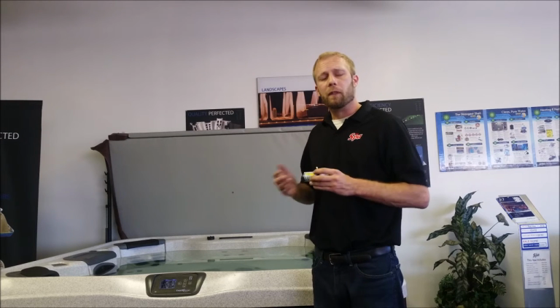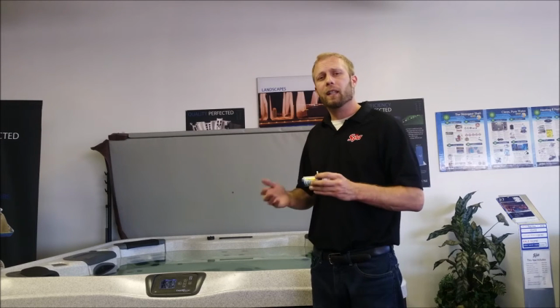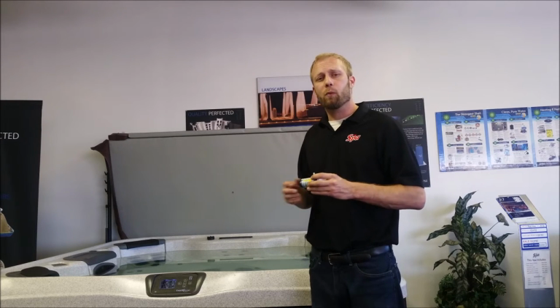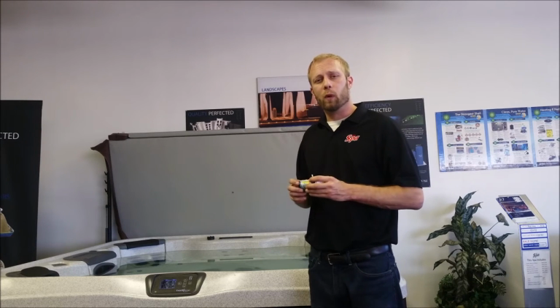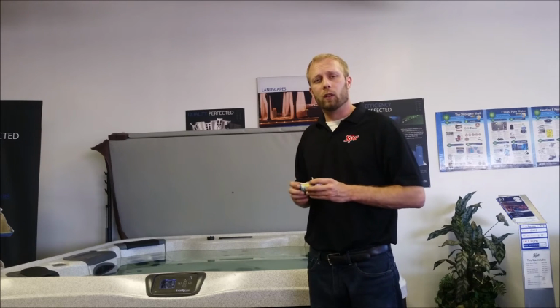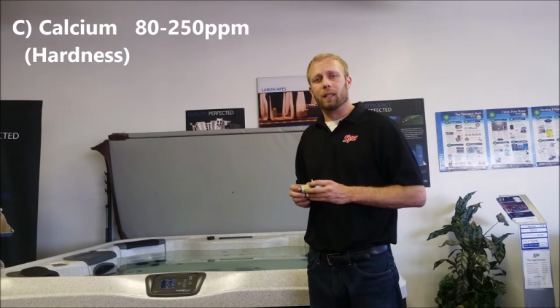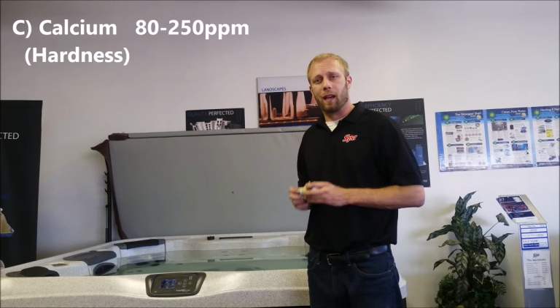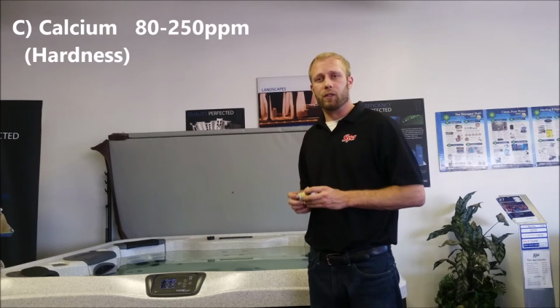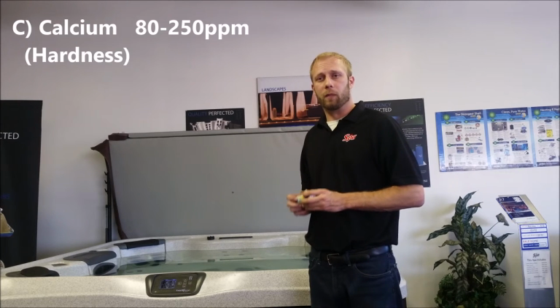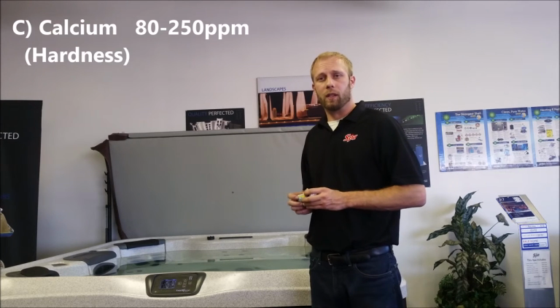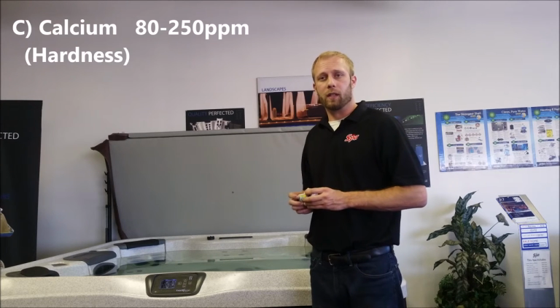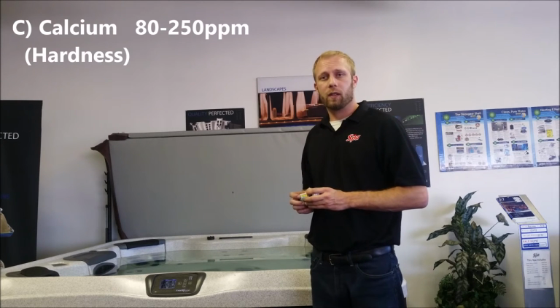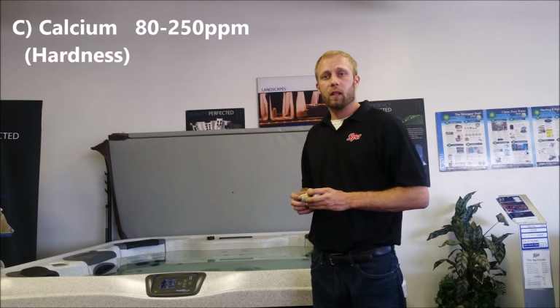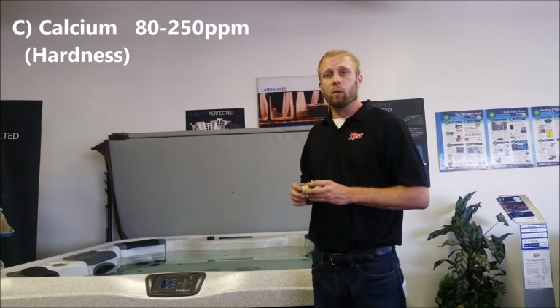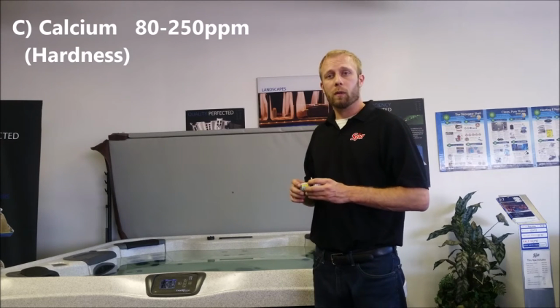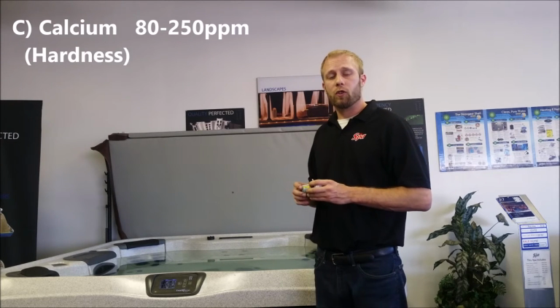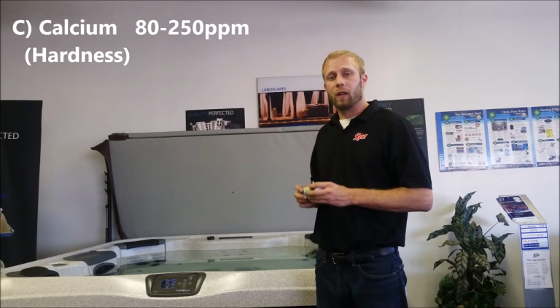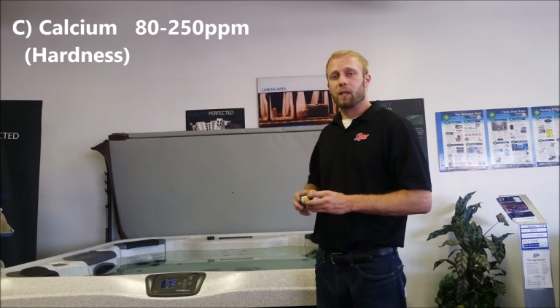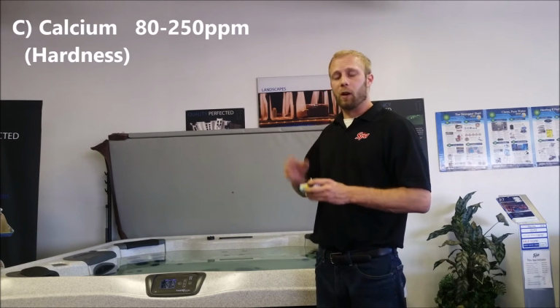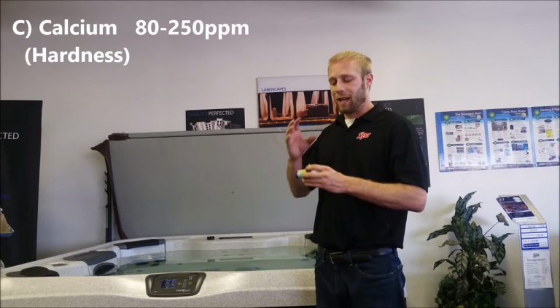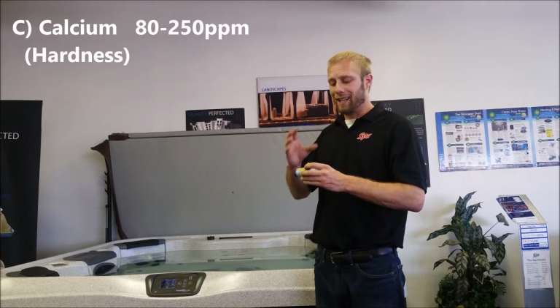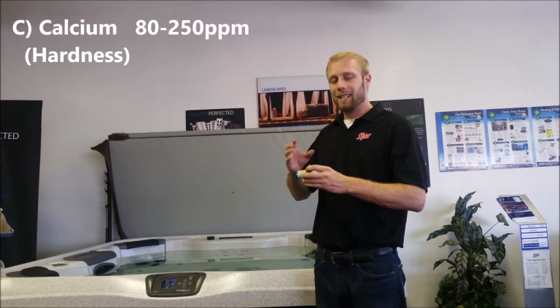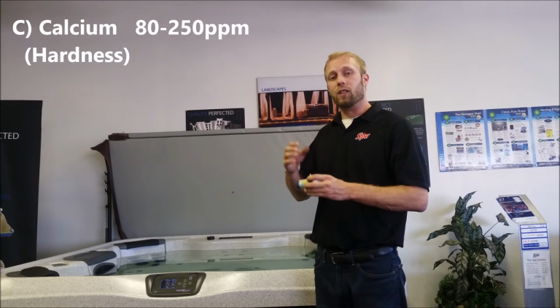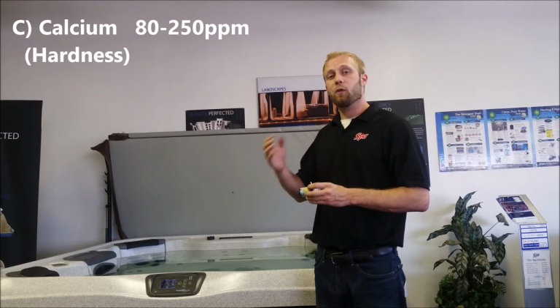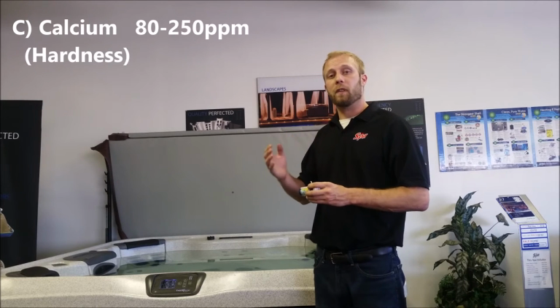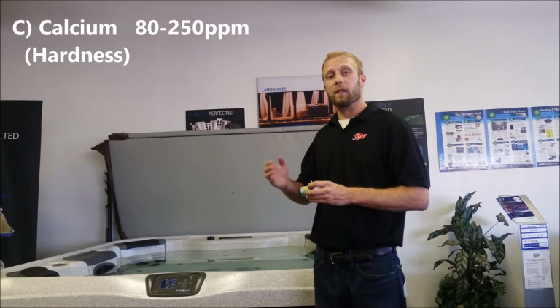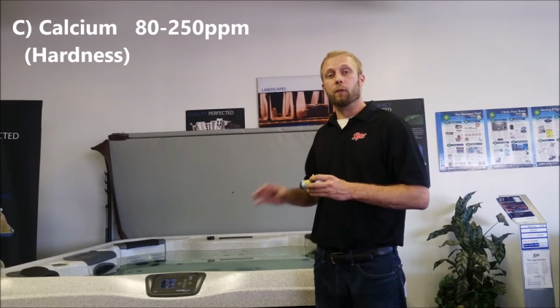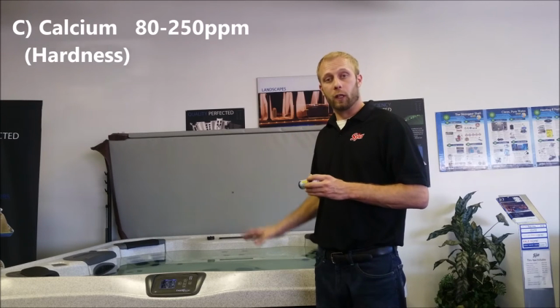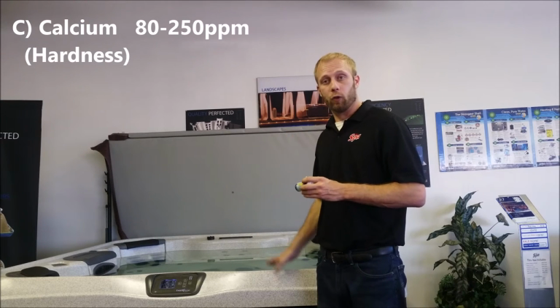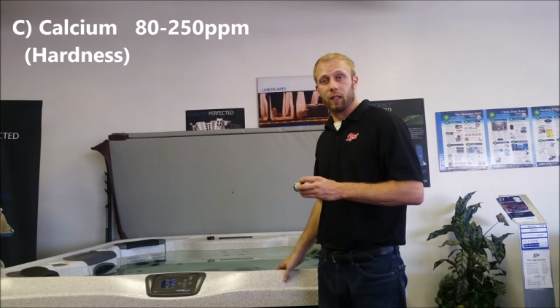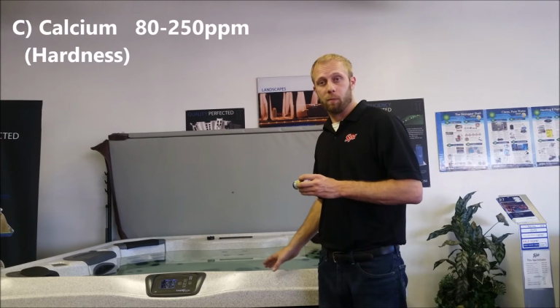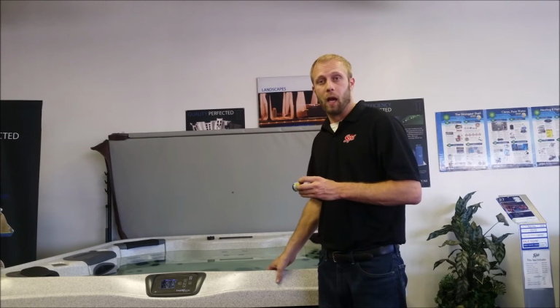Finally, we want to look at the calcium content. We want to make sure that's about 80 to 250 for an acrylic spa.